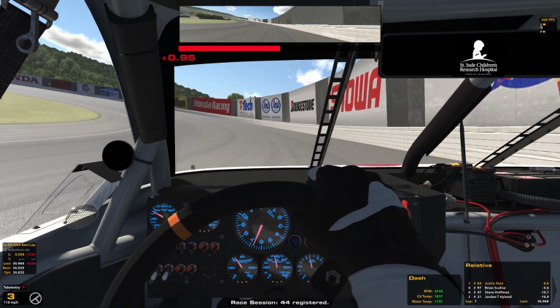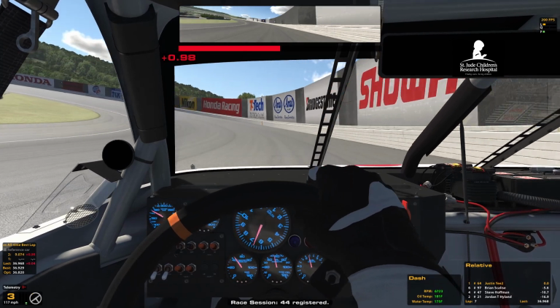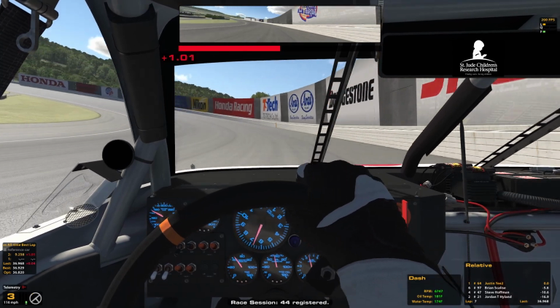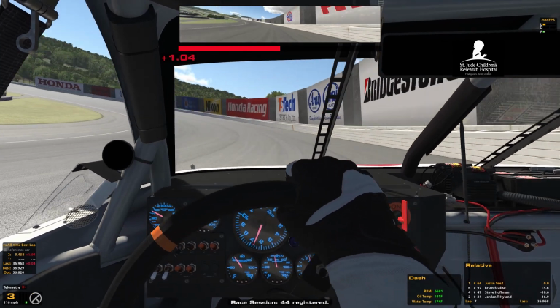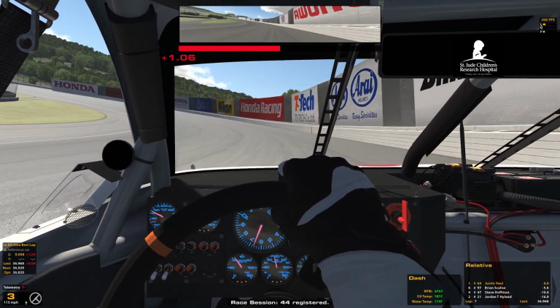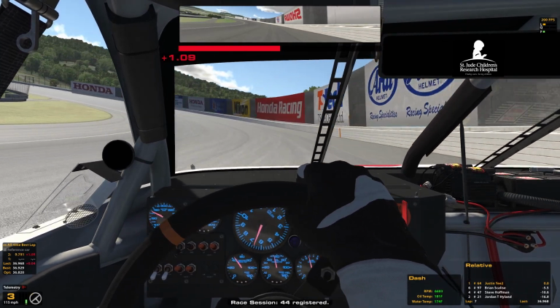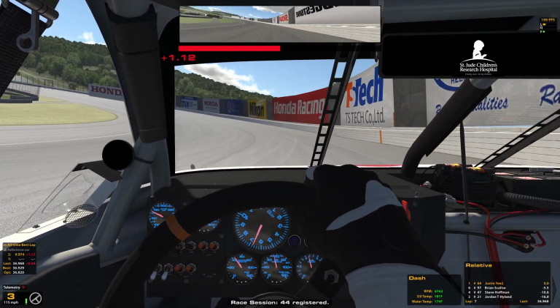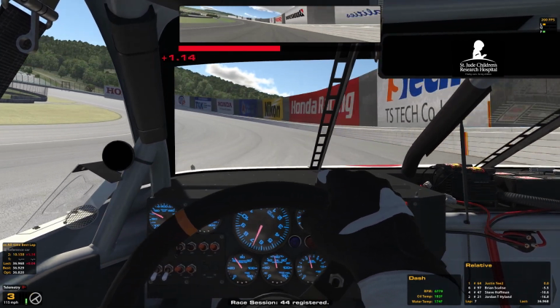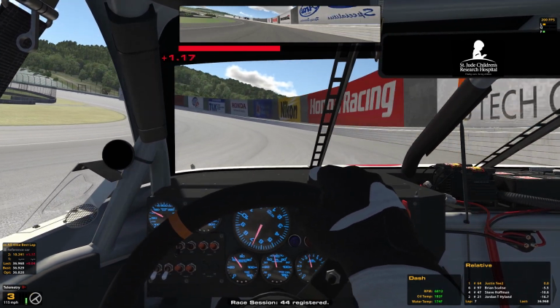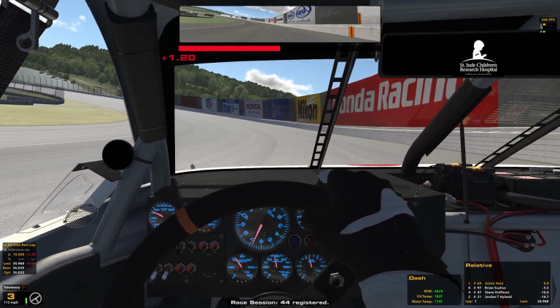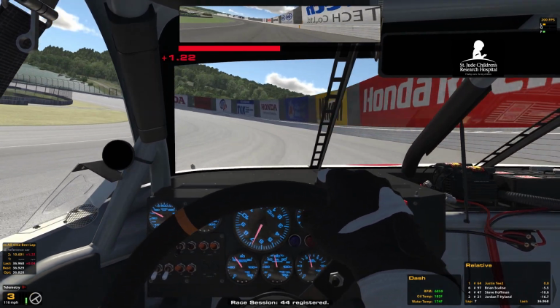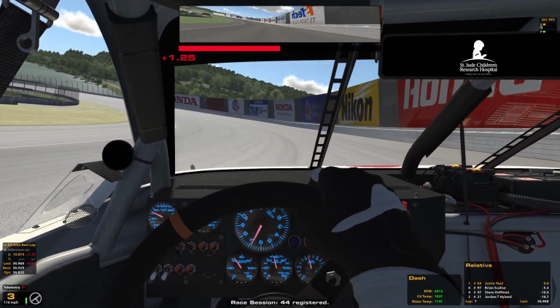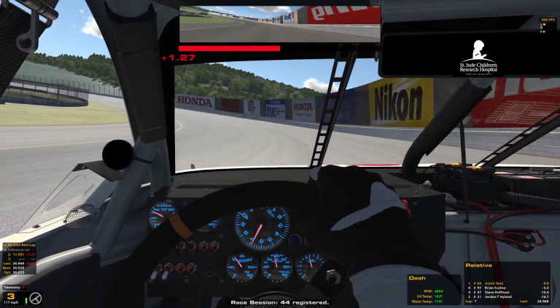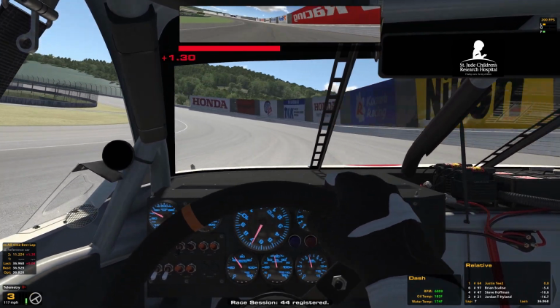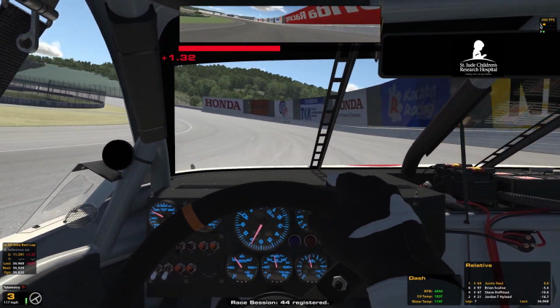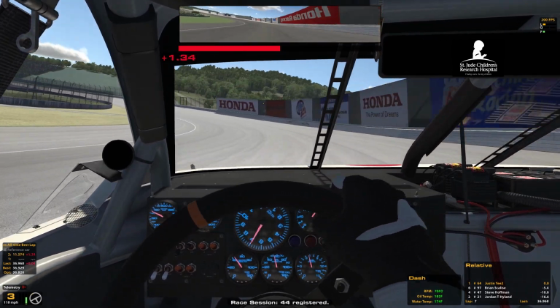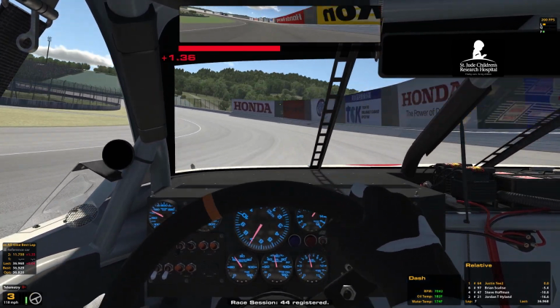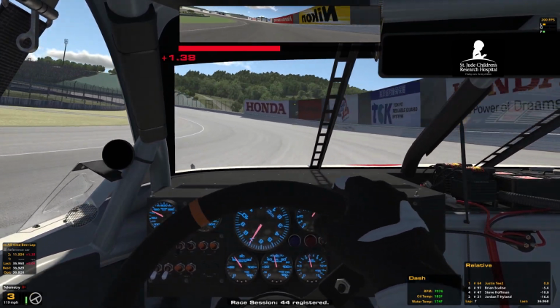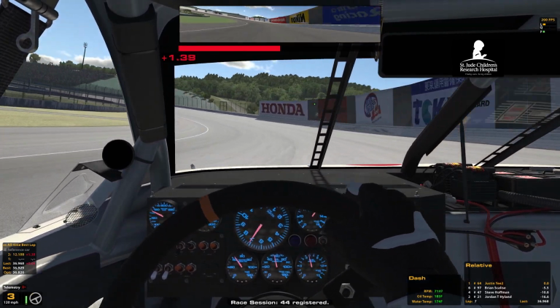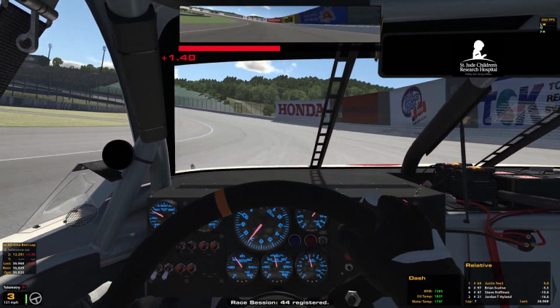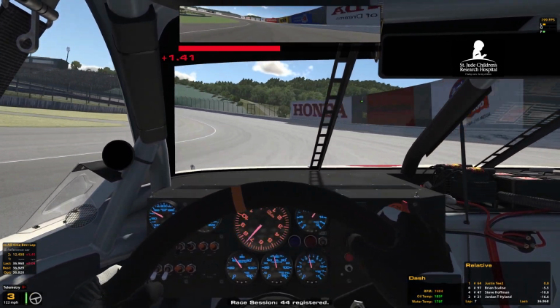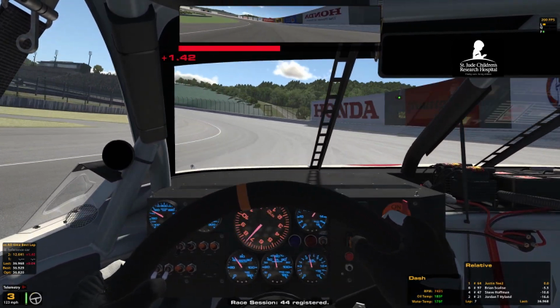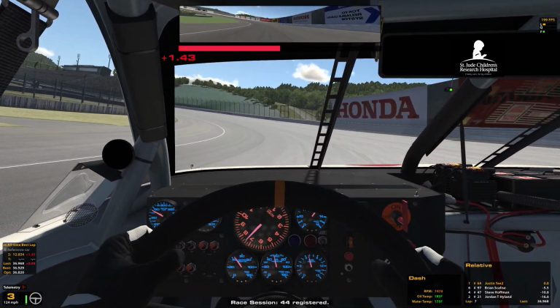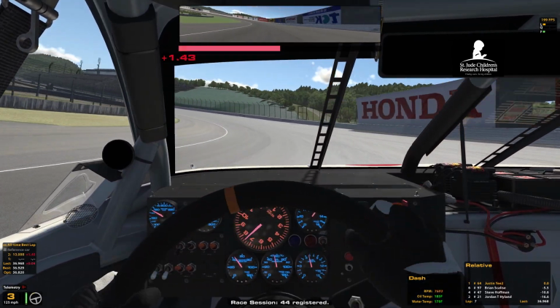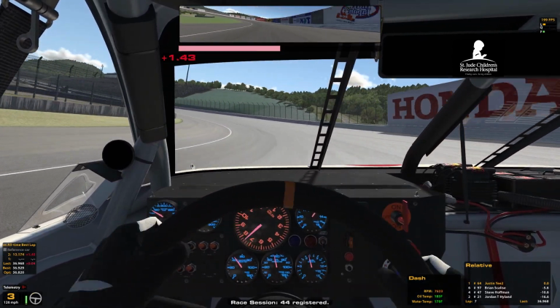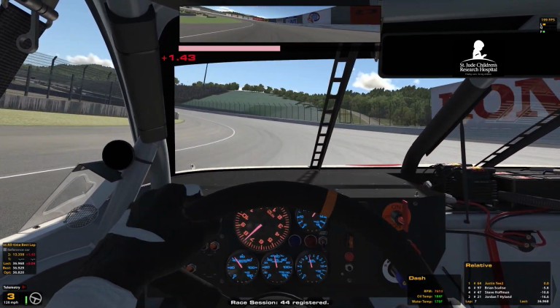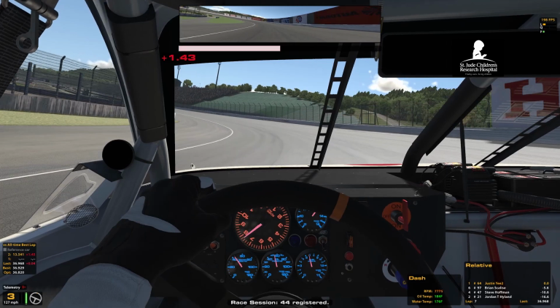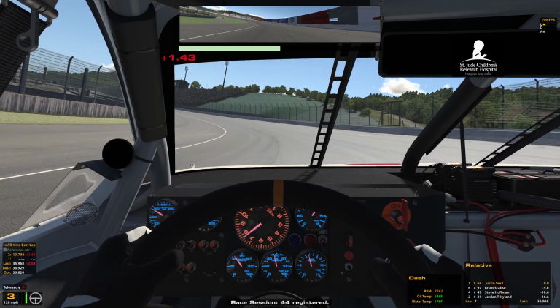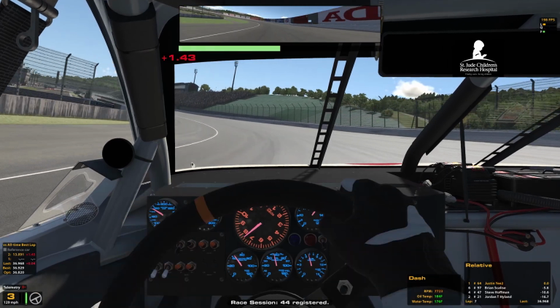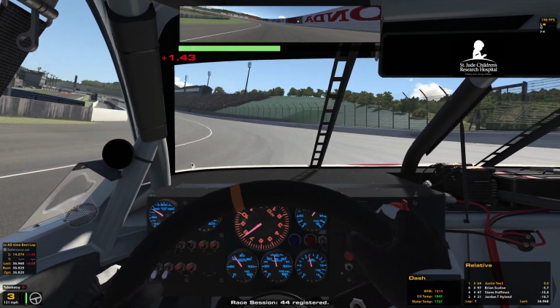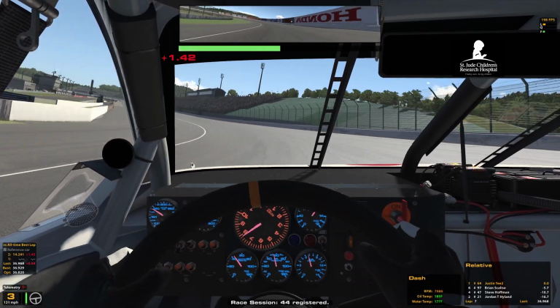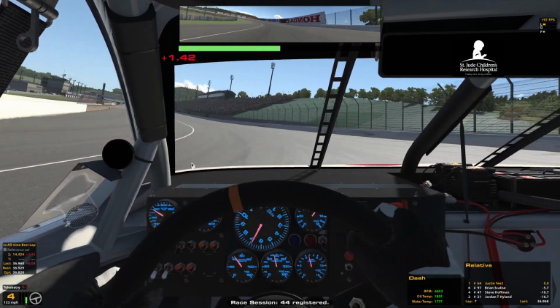First or second lap? Technically second, but I do first because it's almost the same.